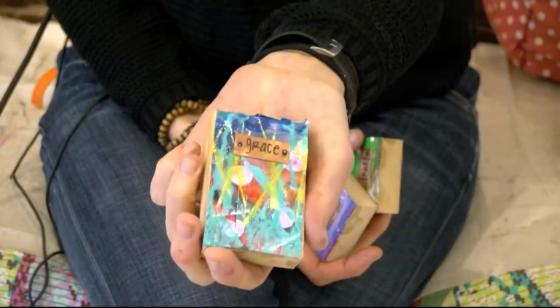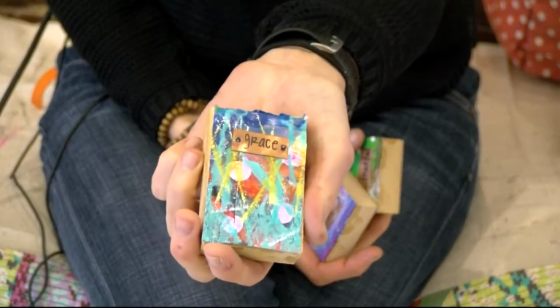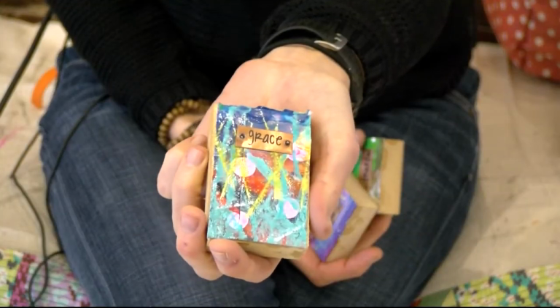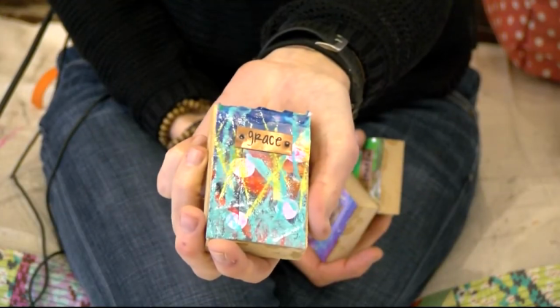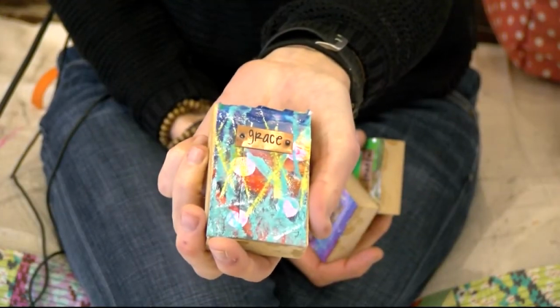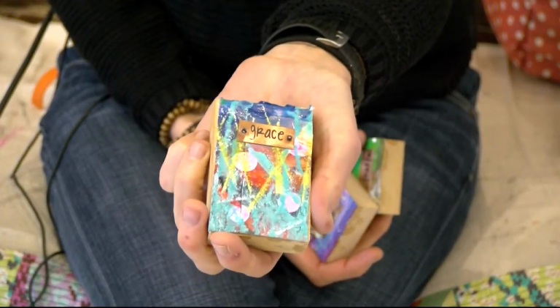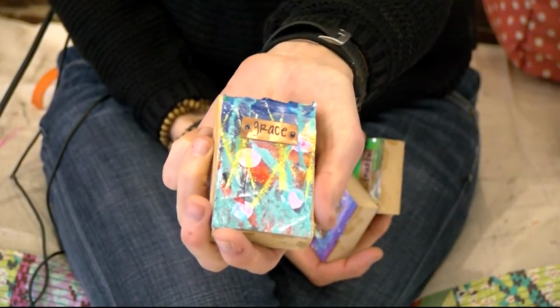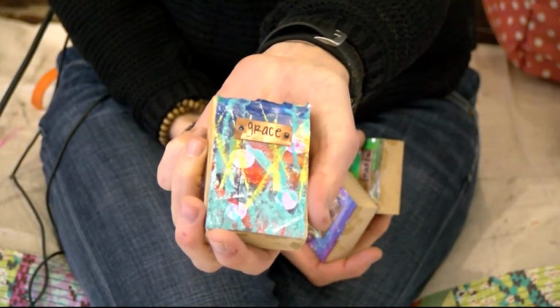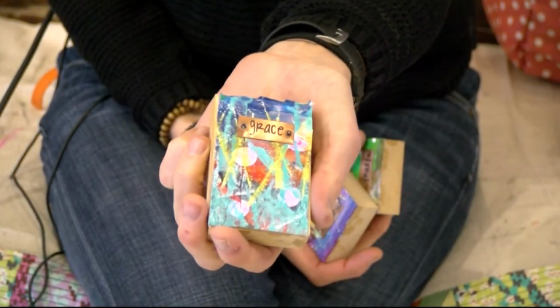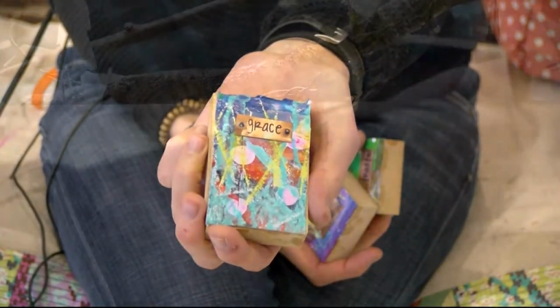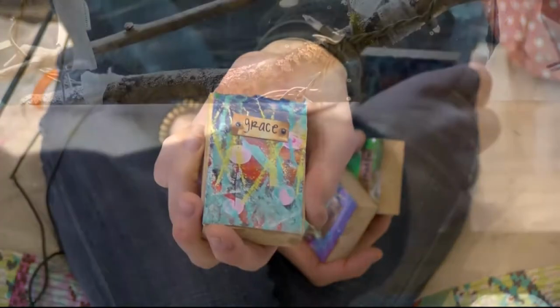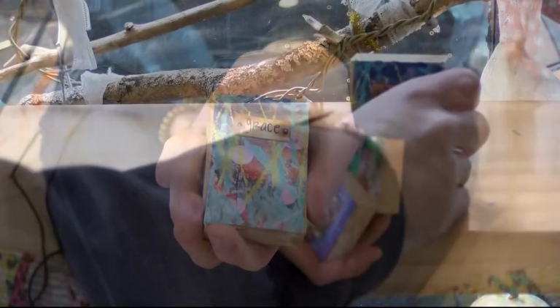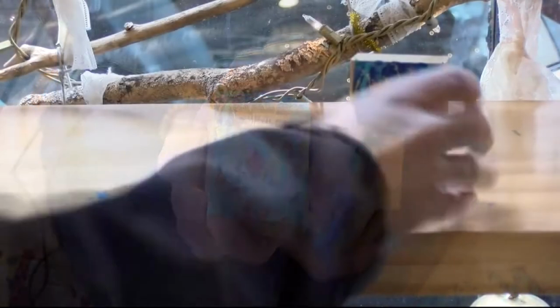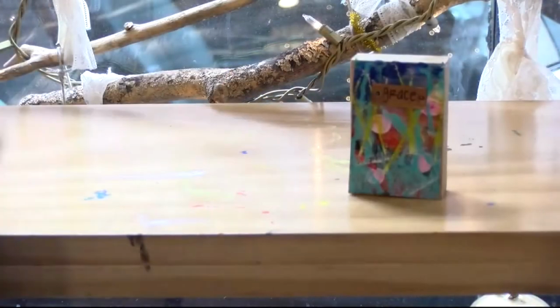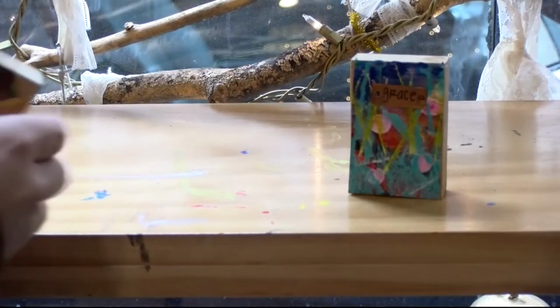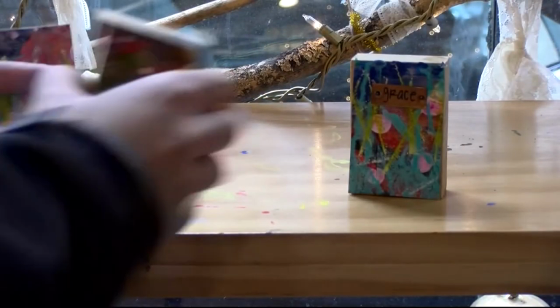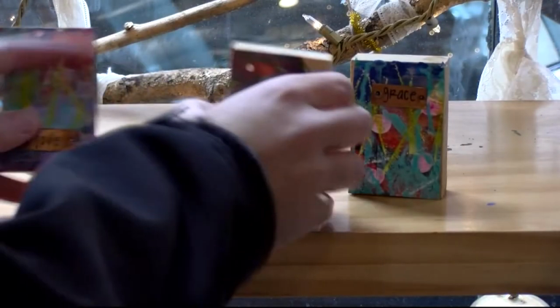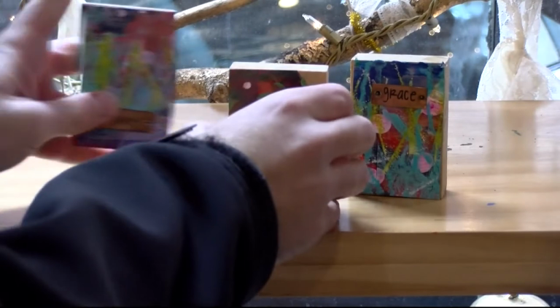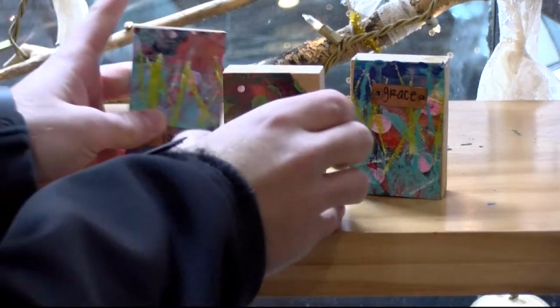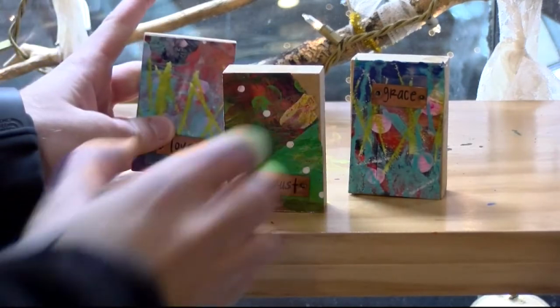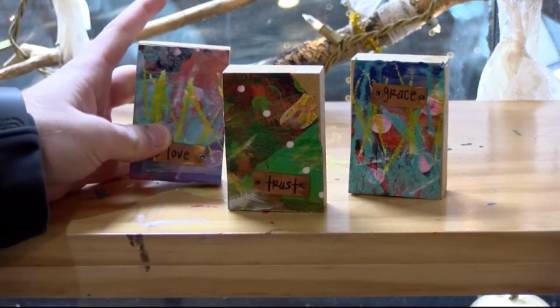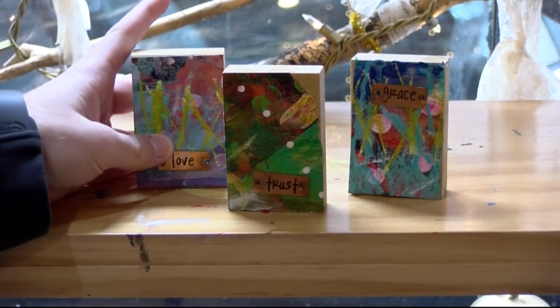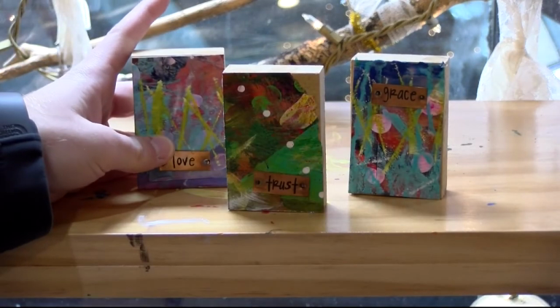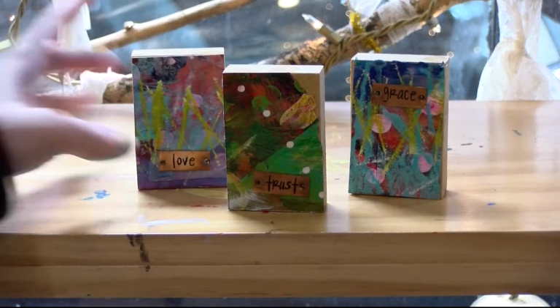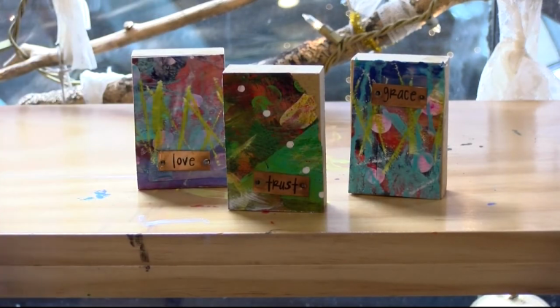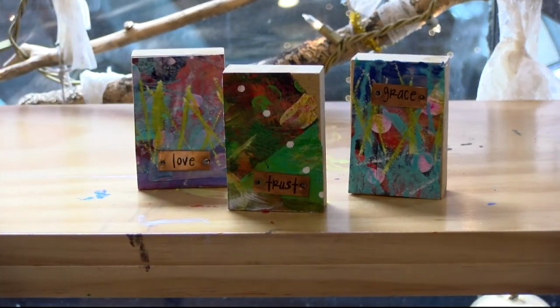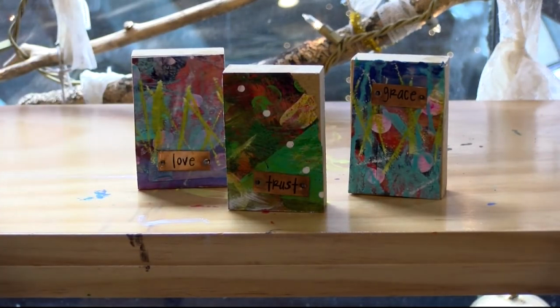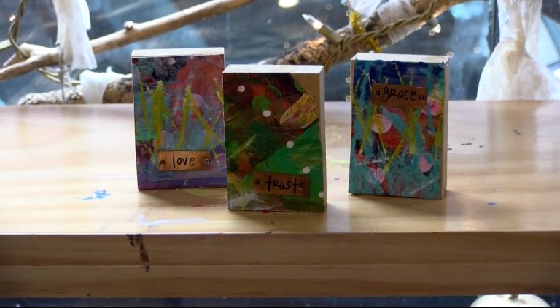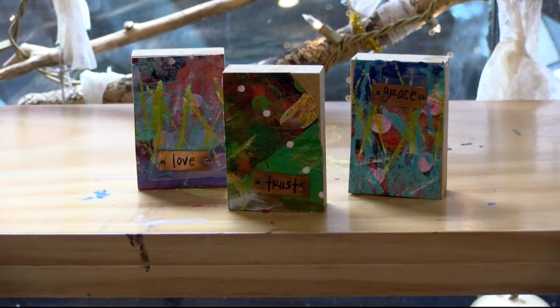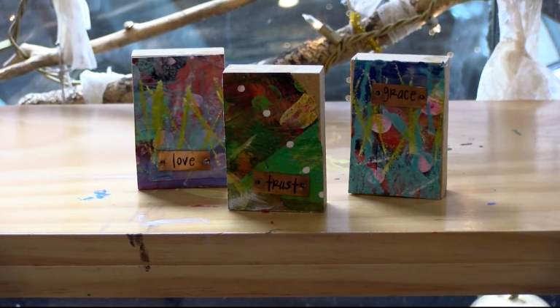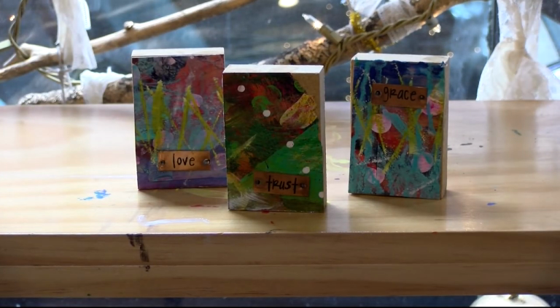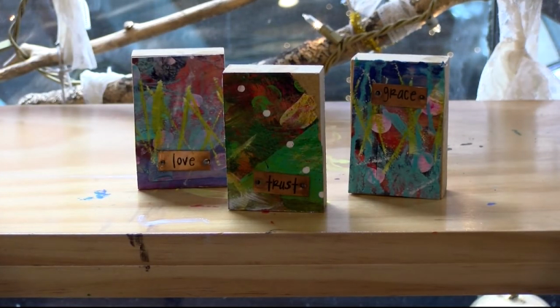Frank's personal additions are hand-painted wooden blocks with words of inspiration engraved in them, to help art lovers get through this hectic time.